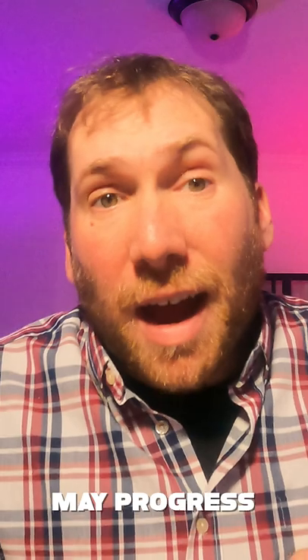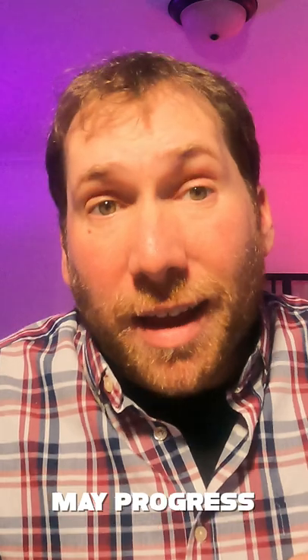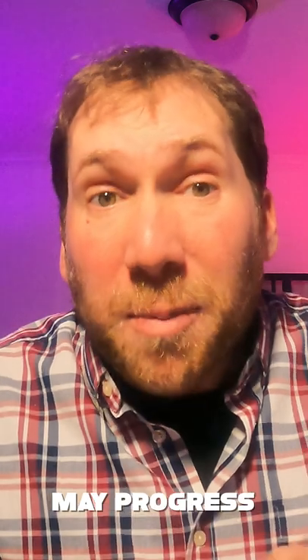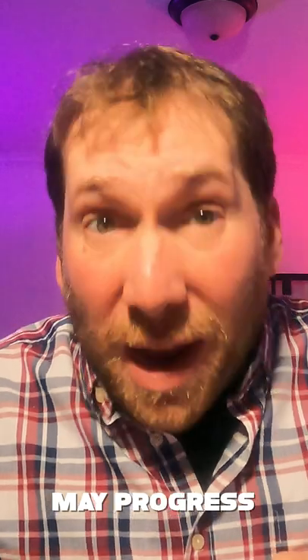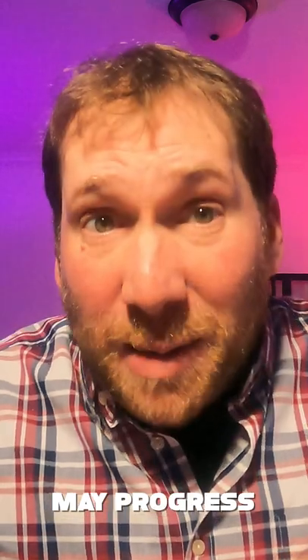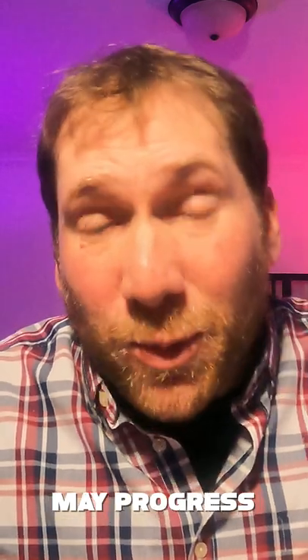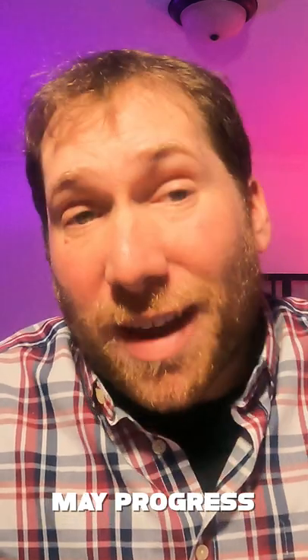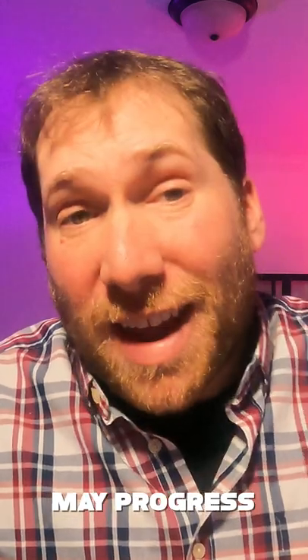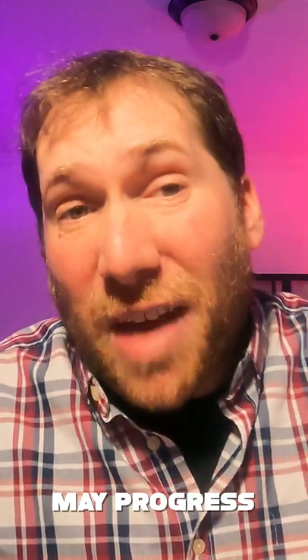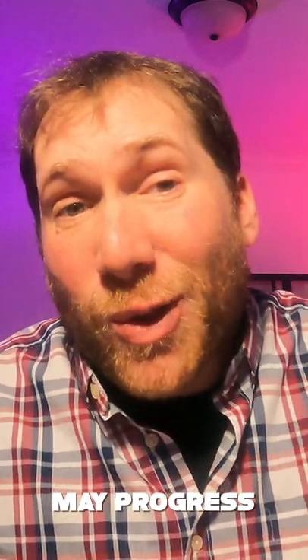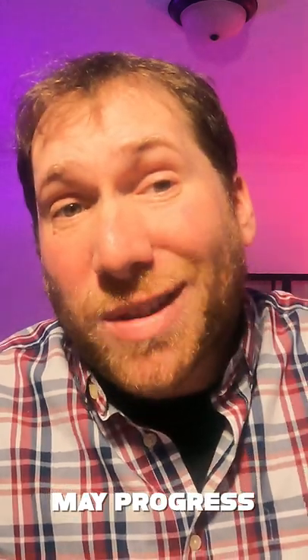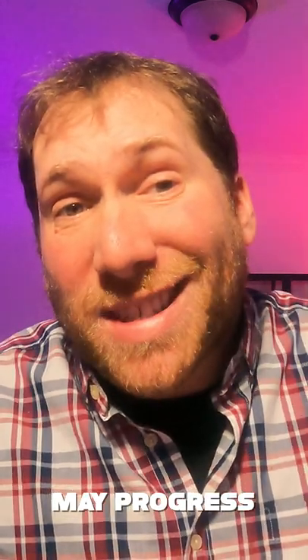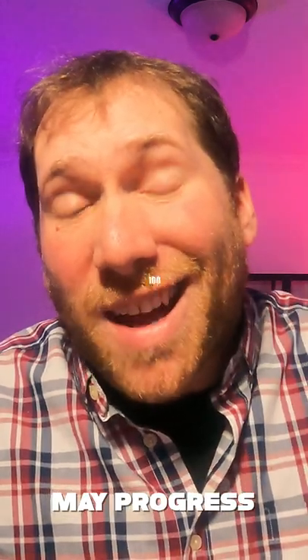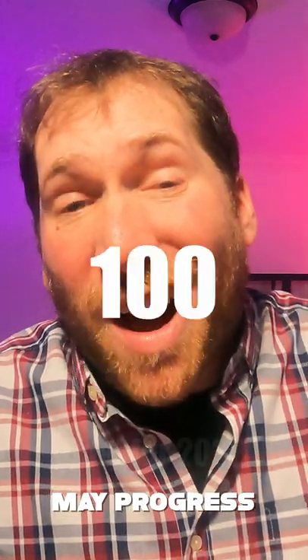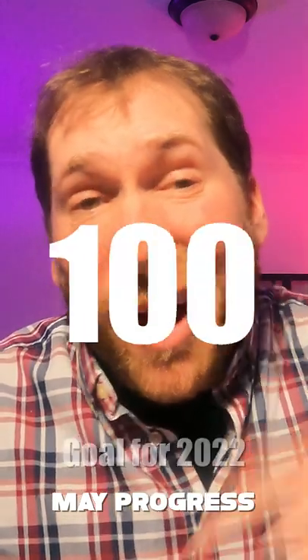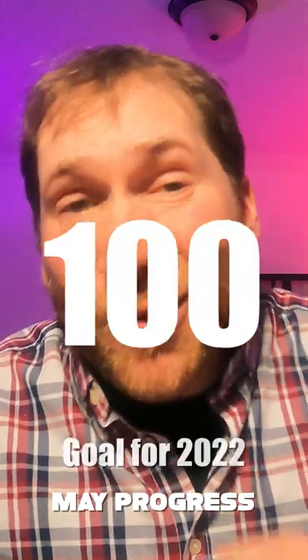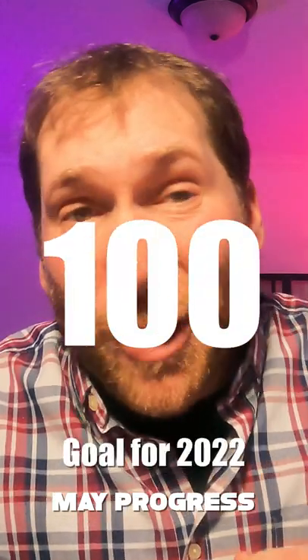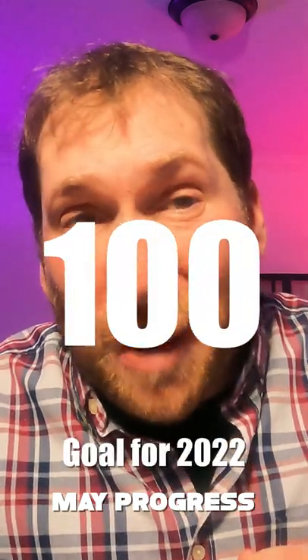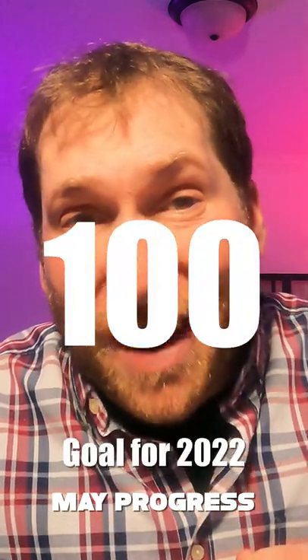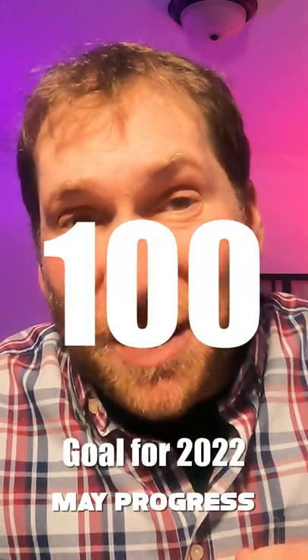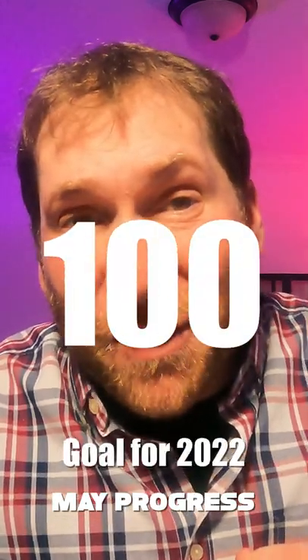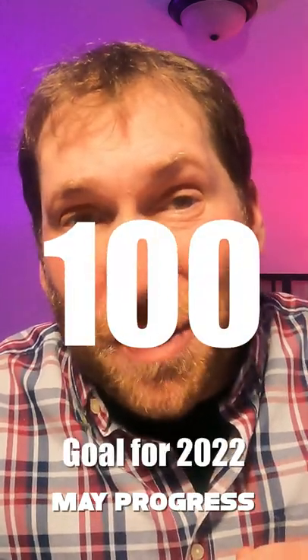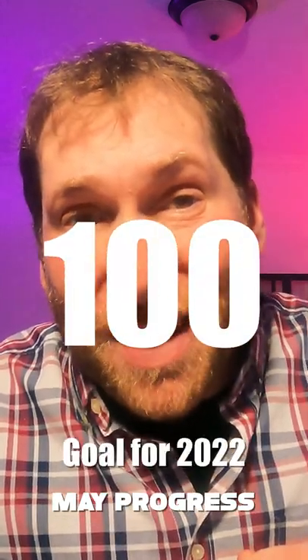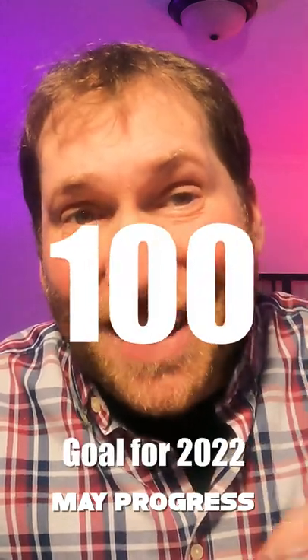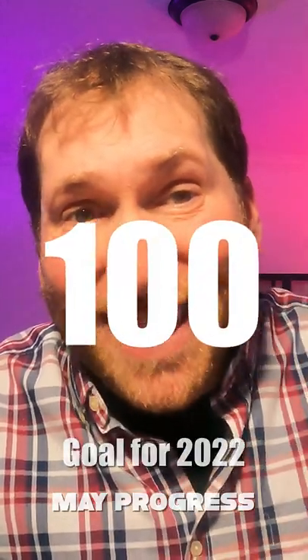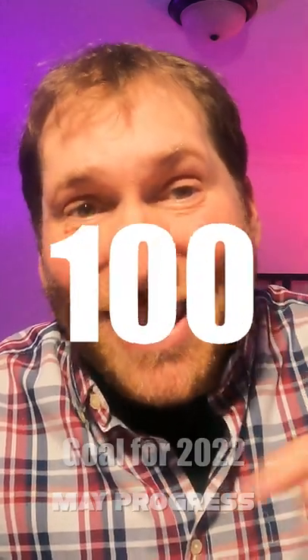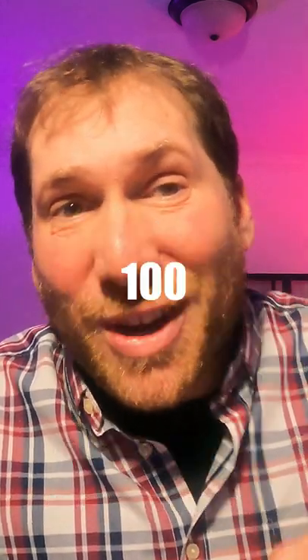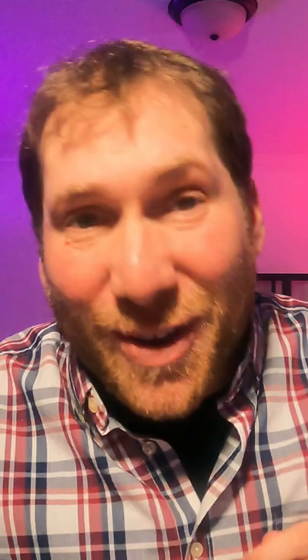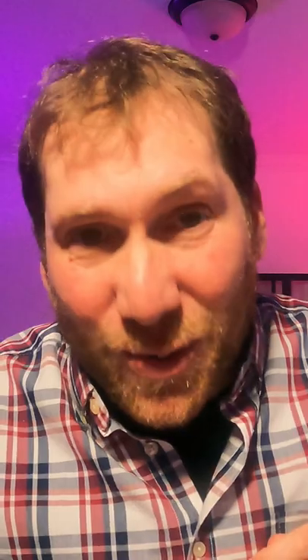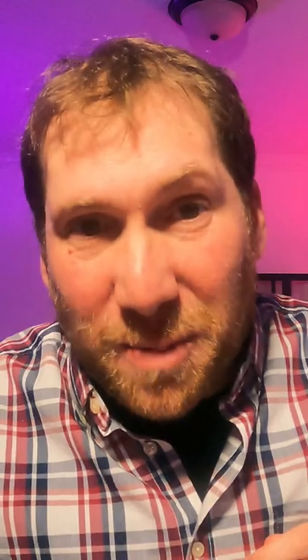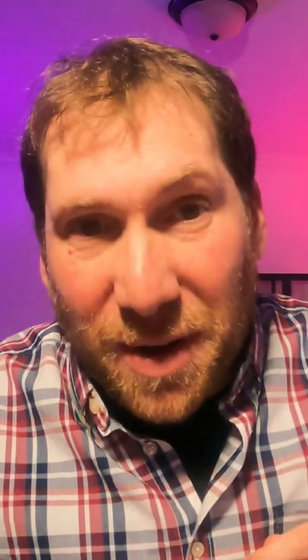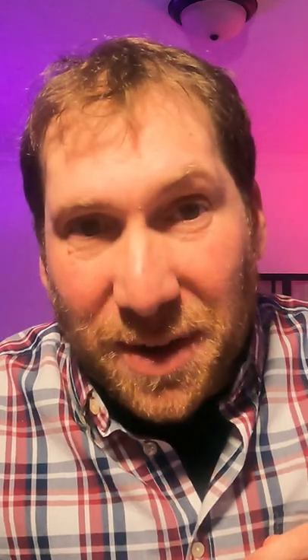Hi, my name's Greg, and I have a goal to see 100 reptiles and amphibians this year in North America.